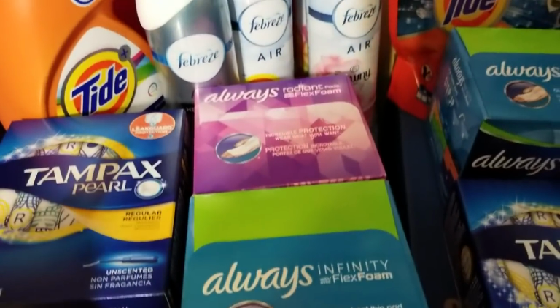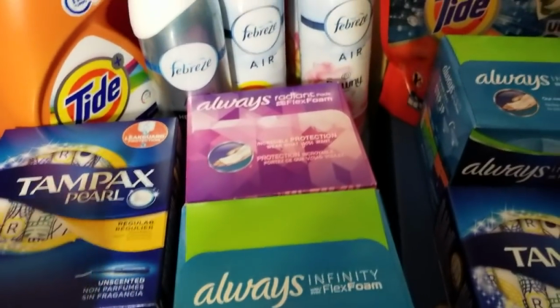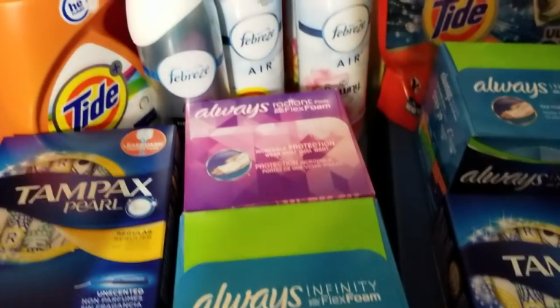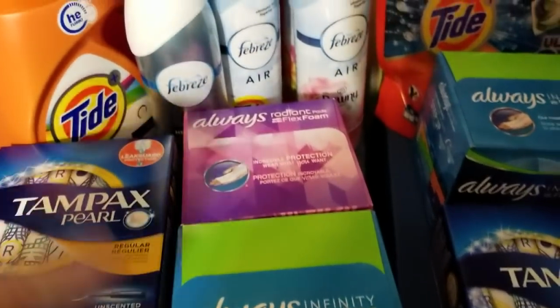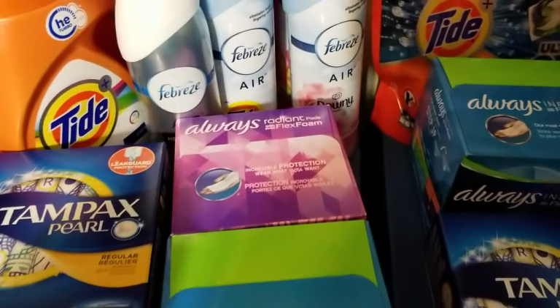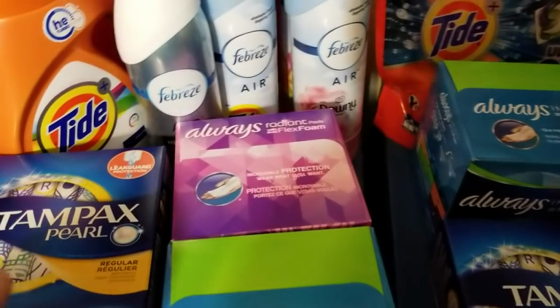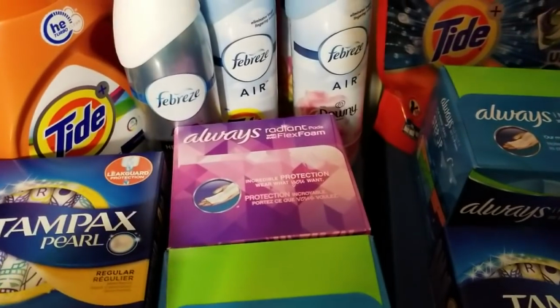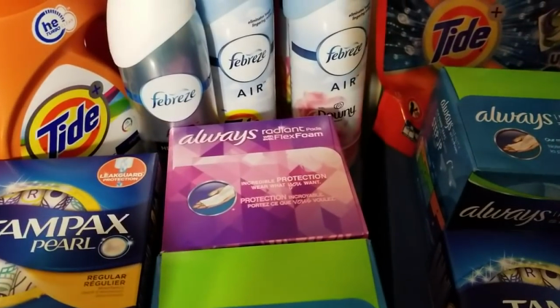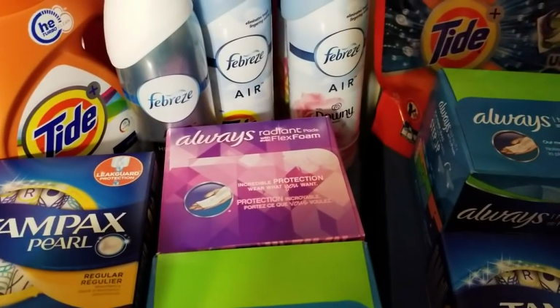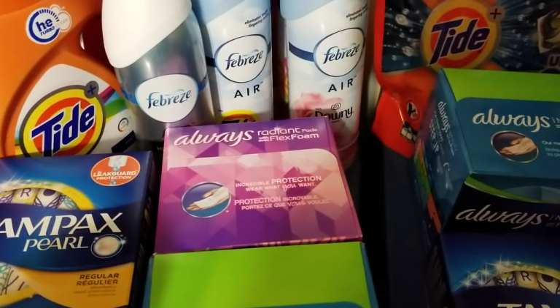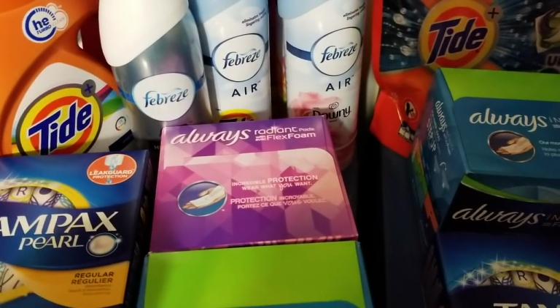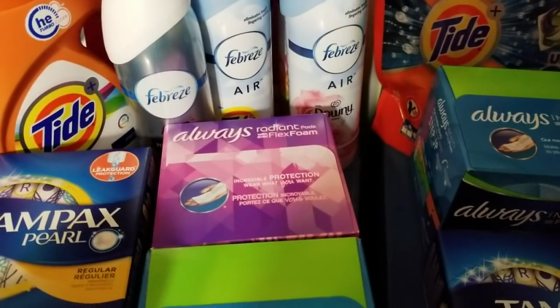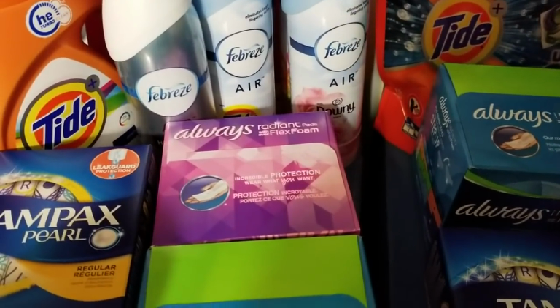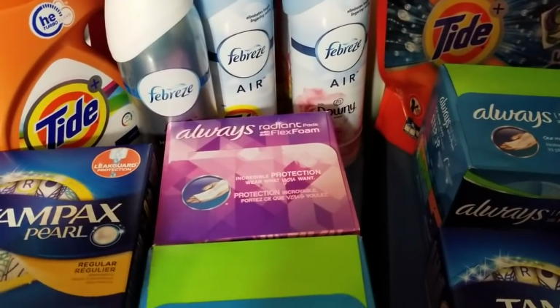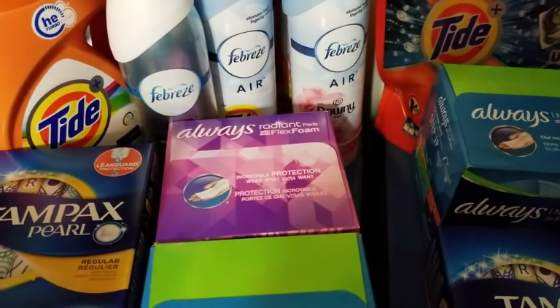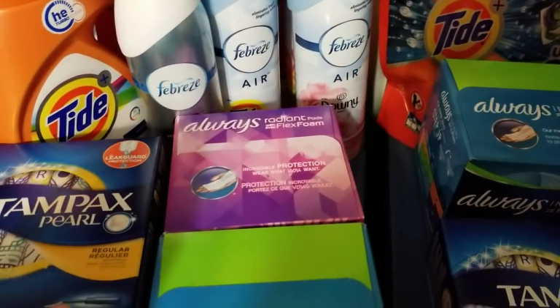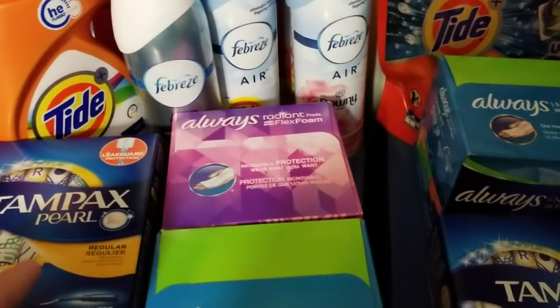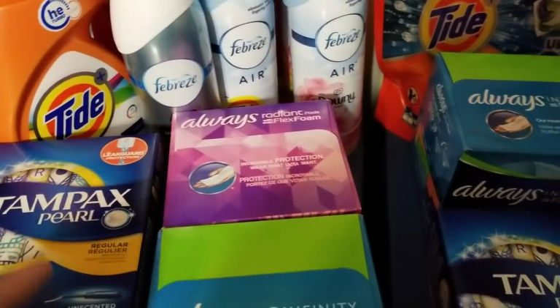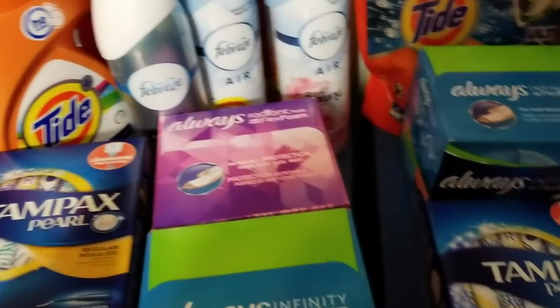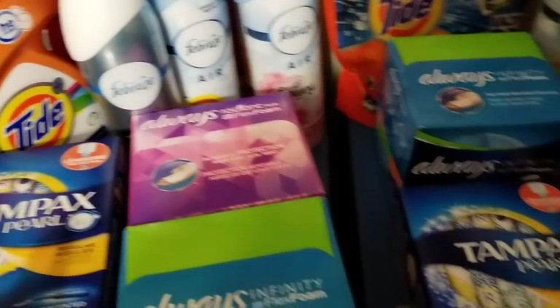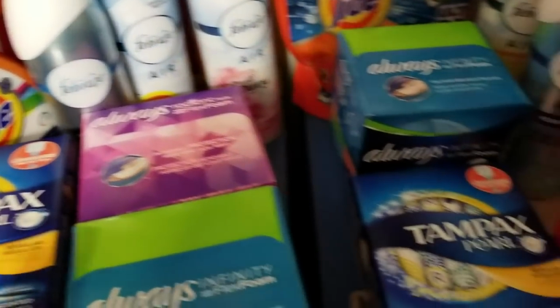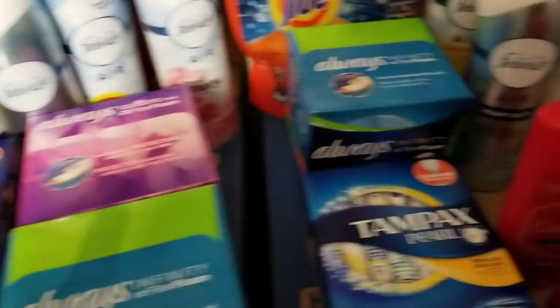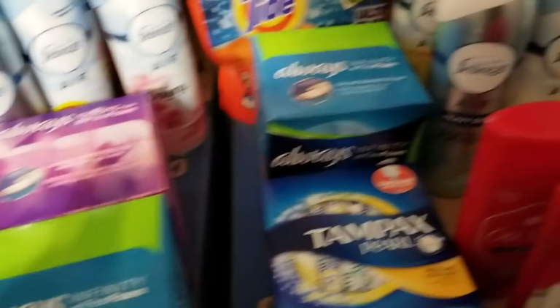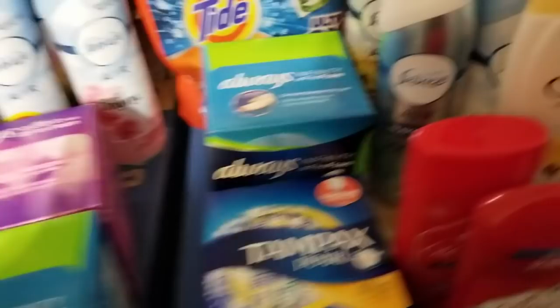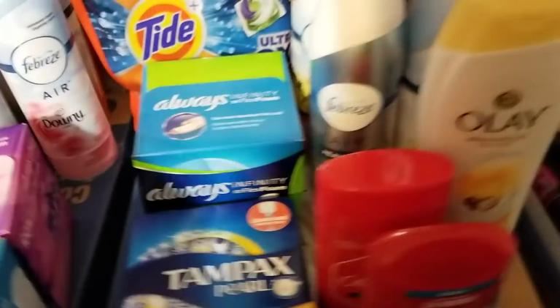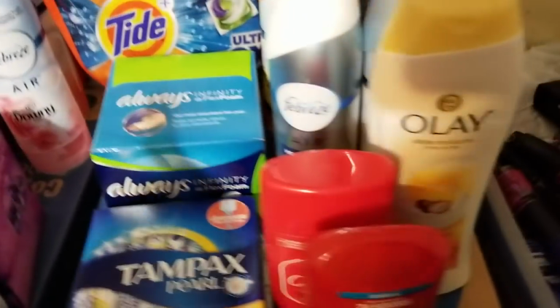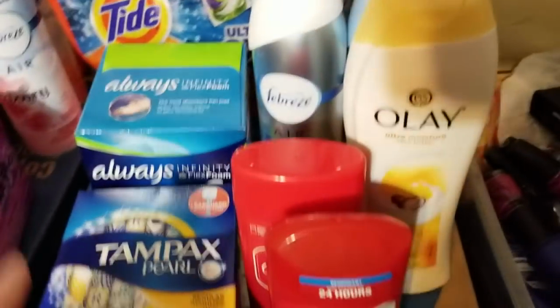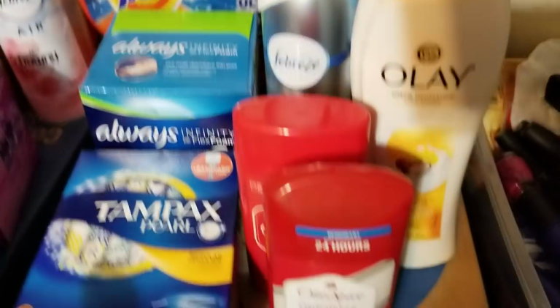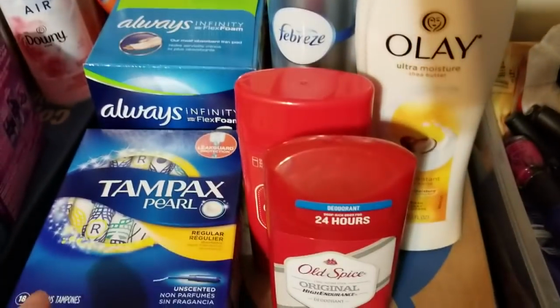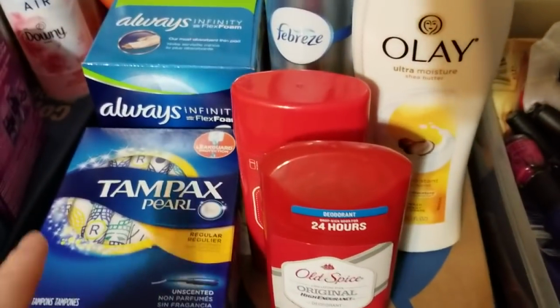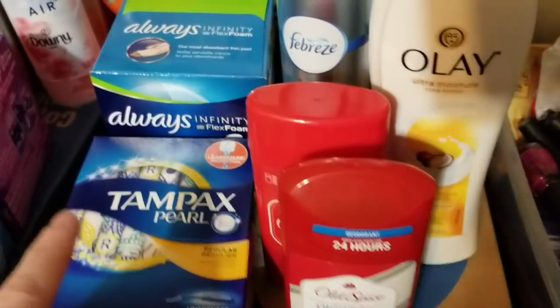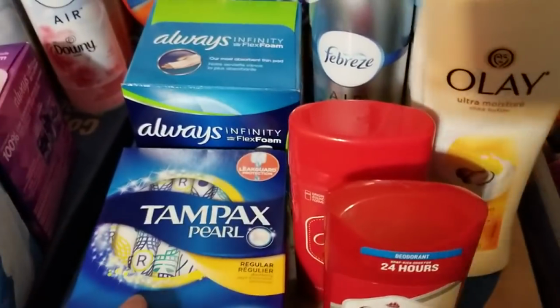All of that was just over forty dollars and I got back twenty dollars.